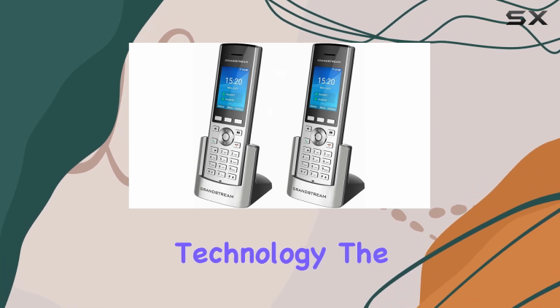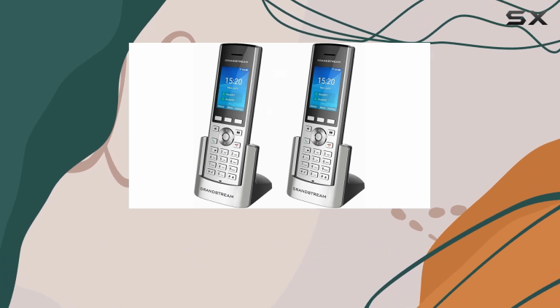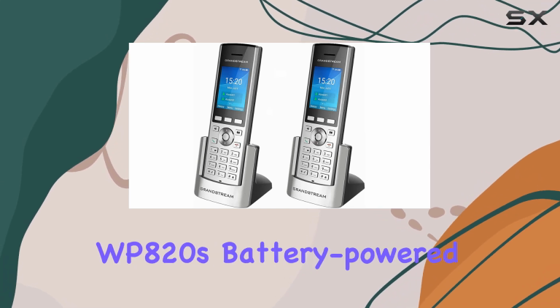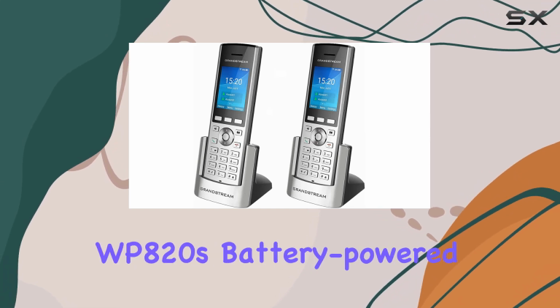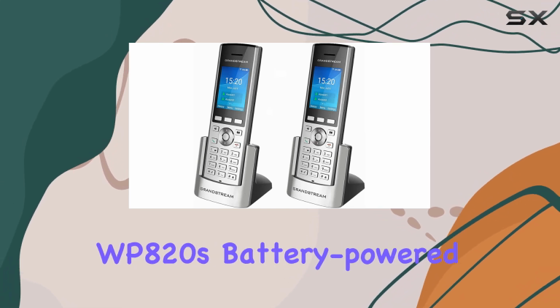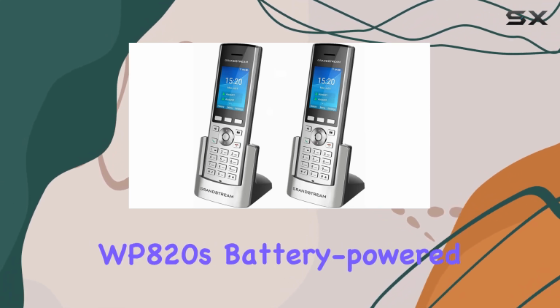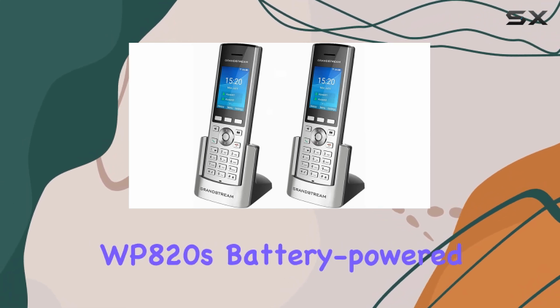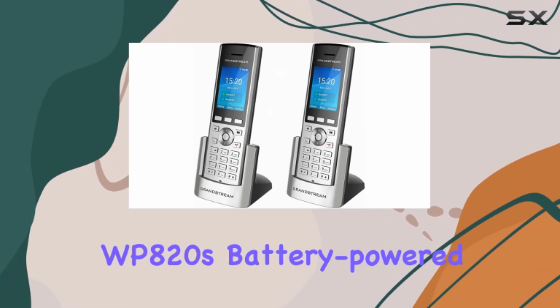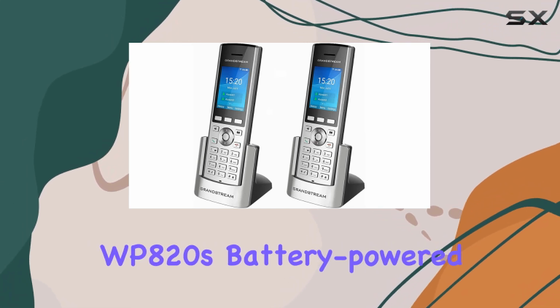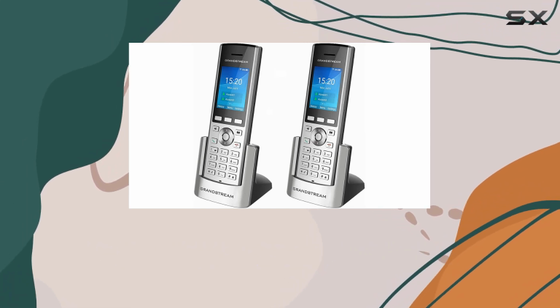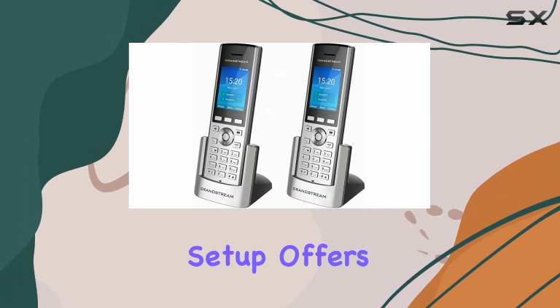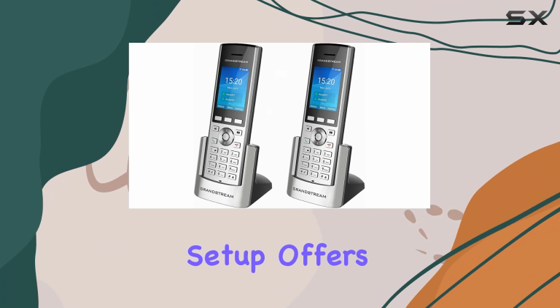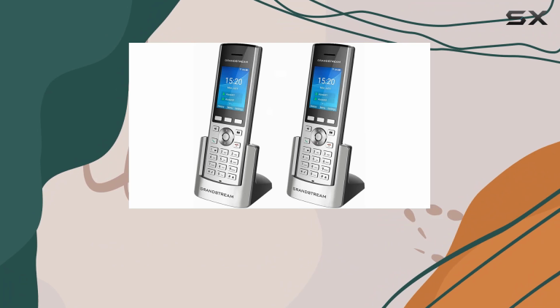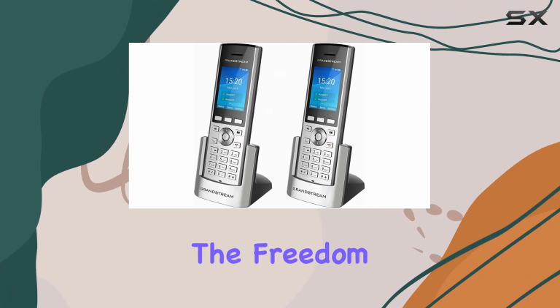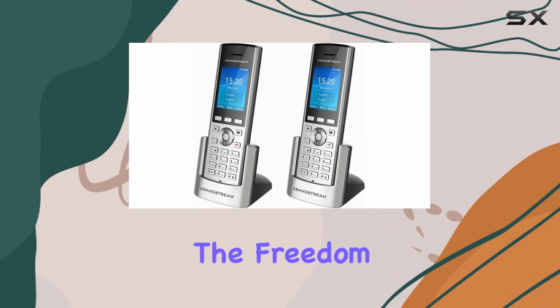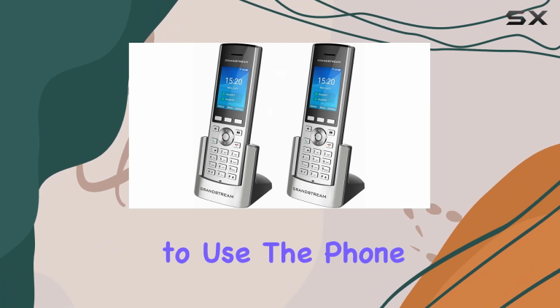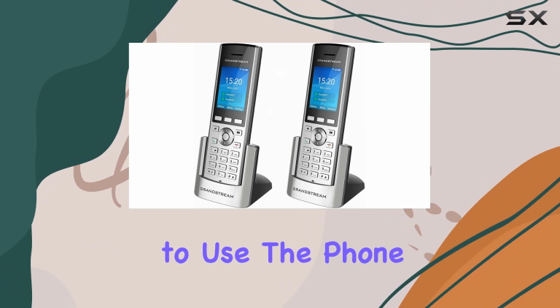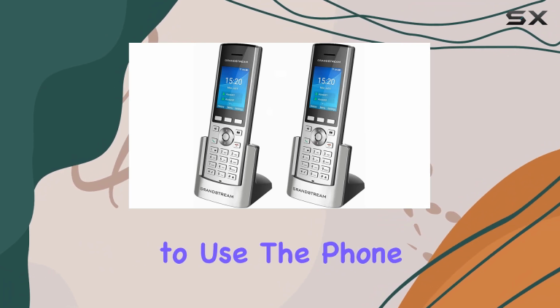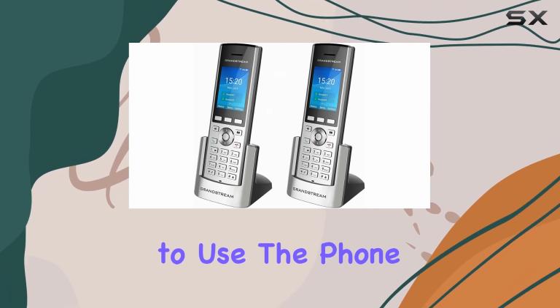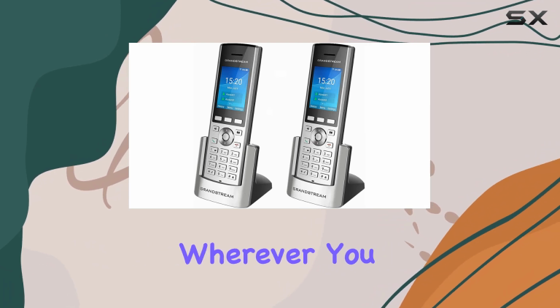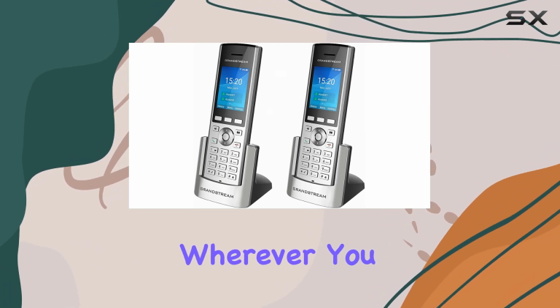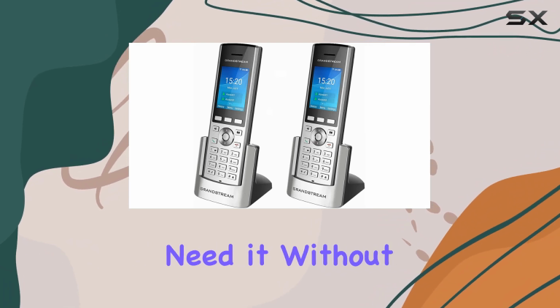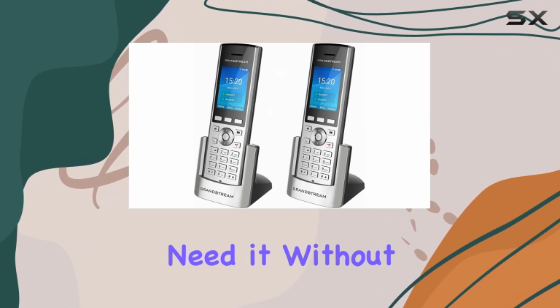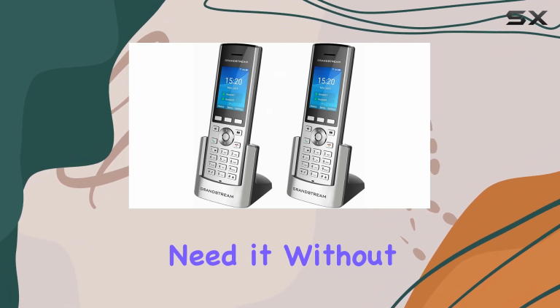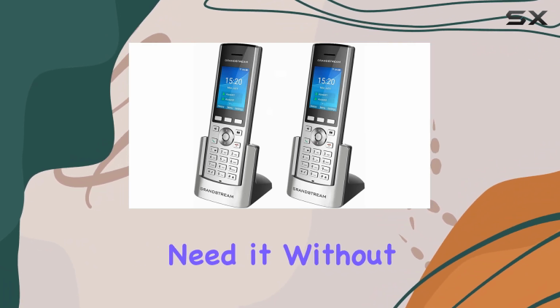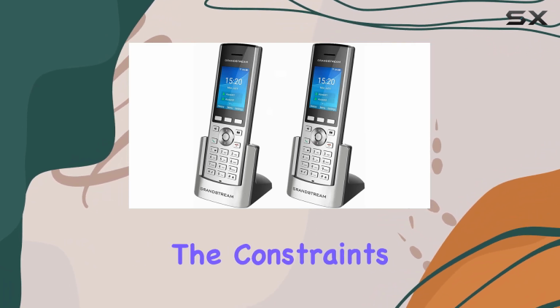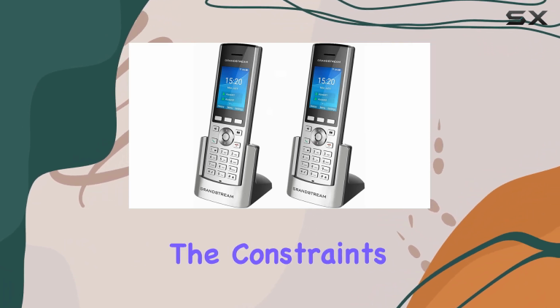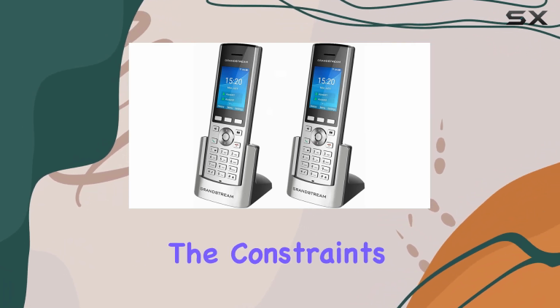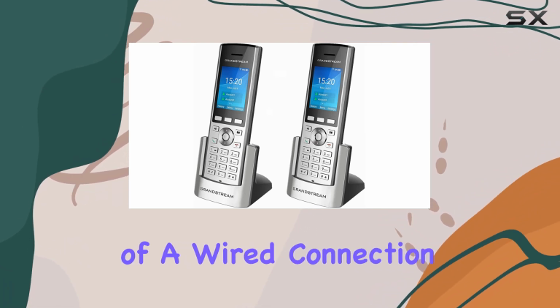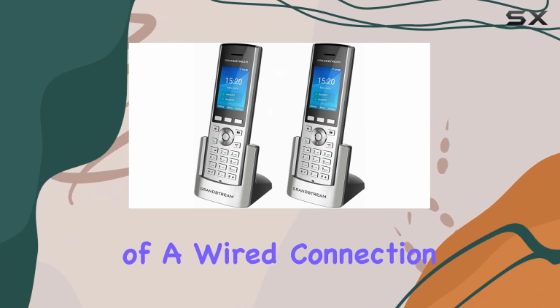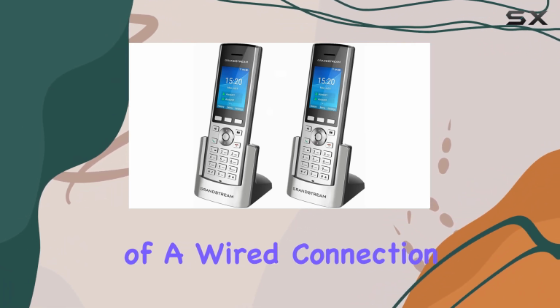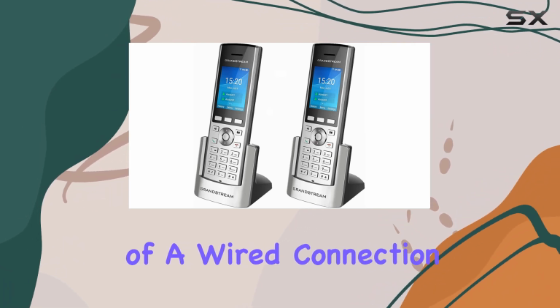The WP820's battery-powered setup offers the freedom to use the phone wherever you need it, without the constraints of a wired connection.